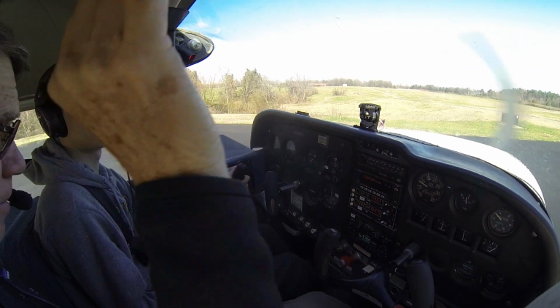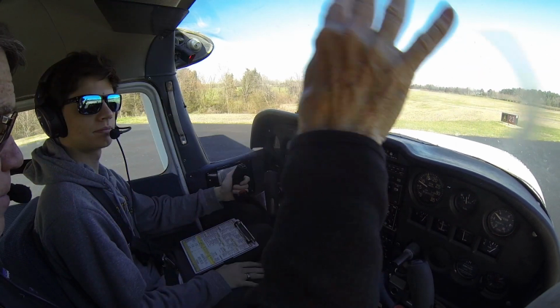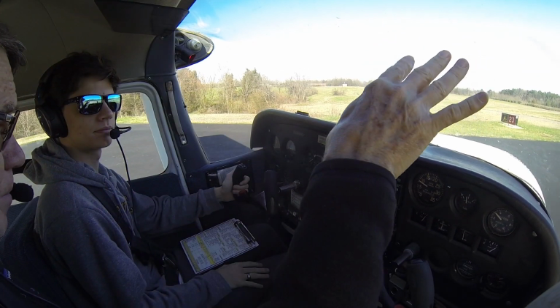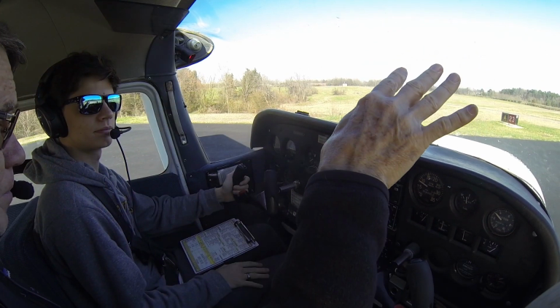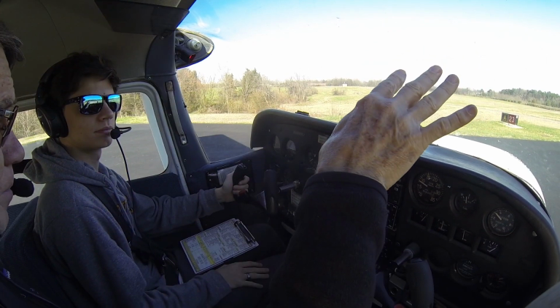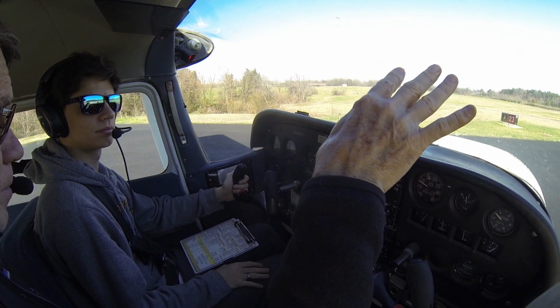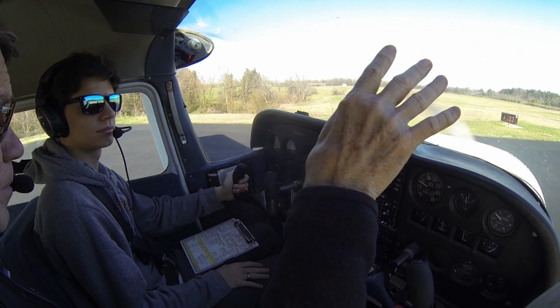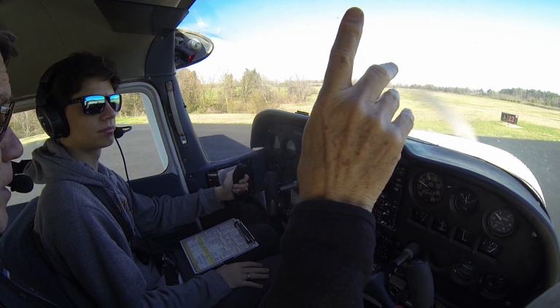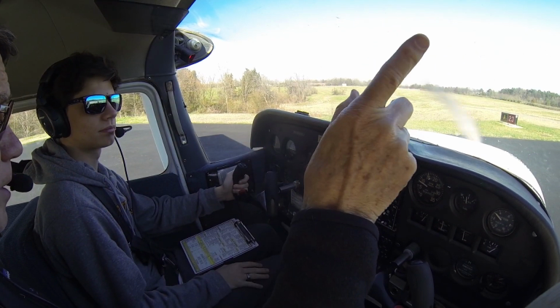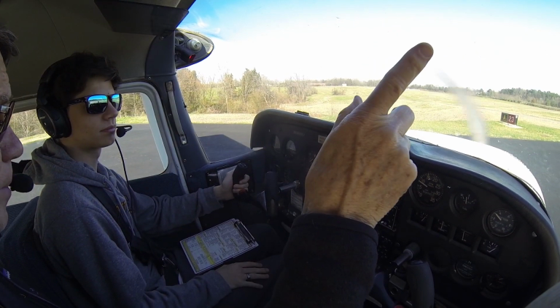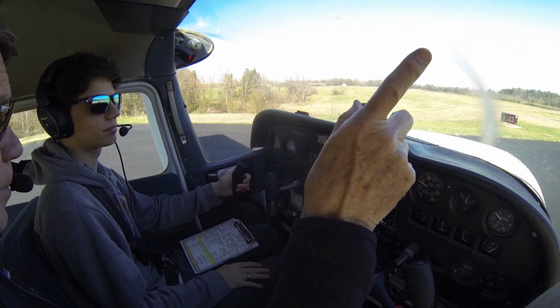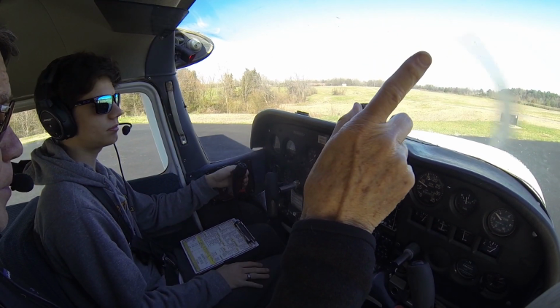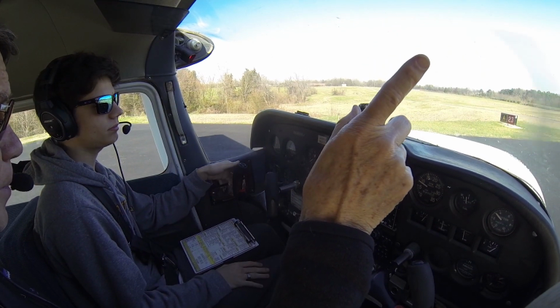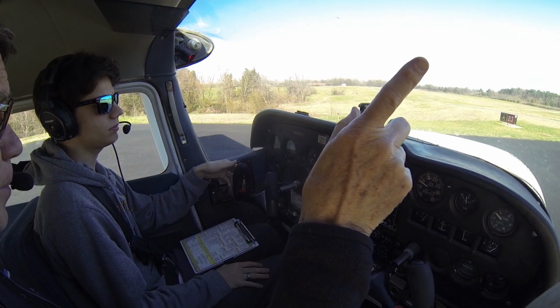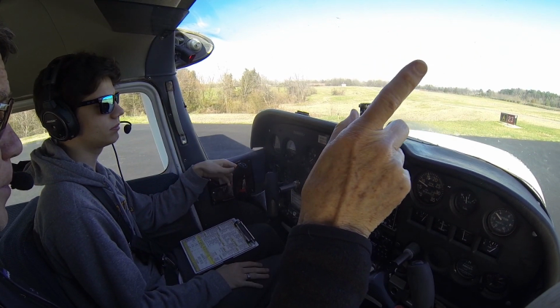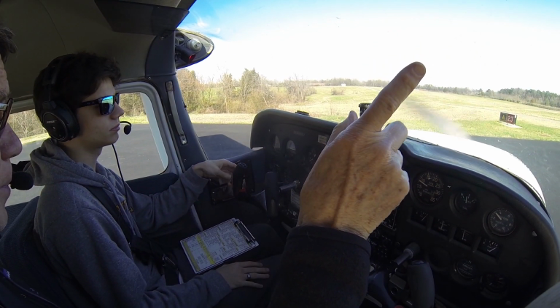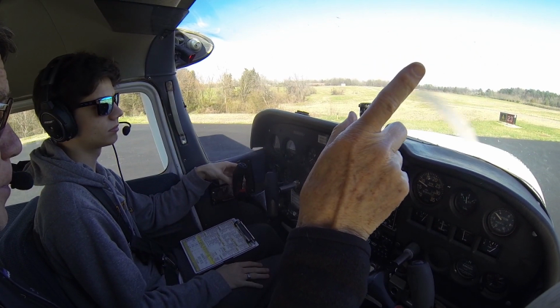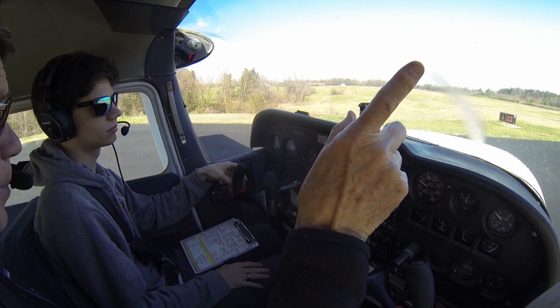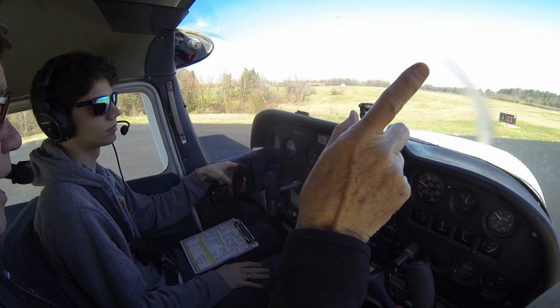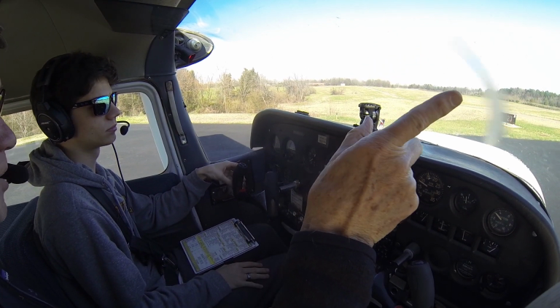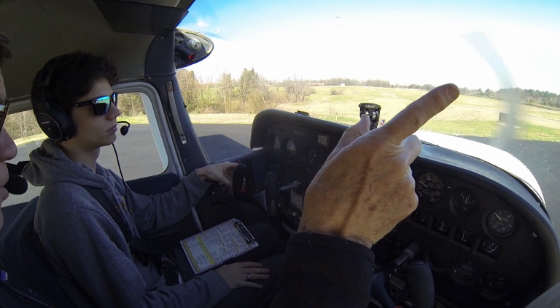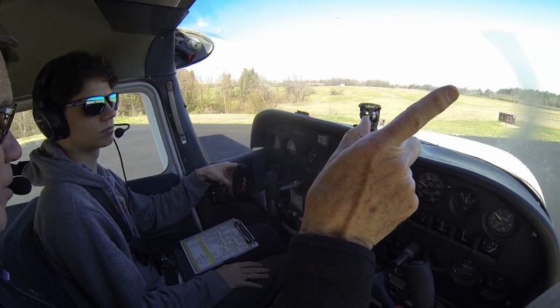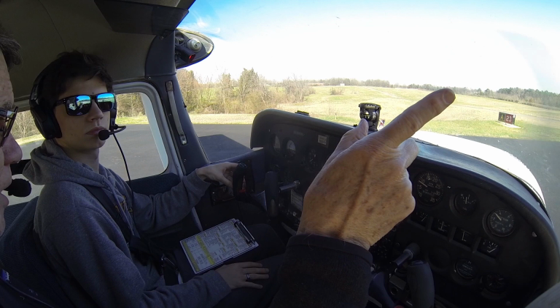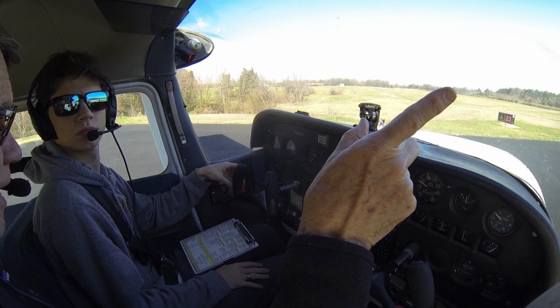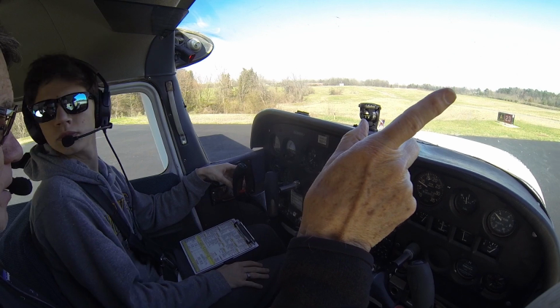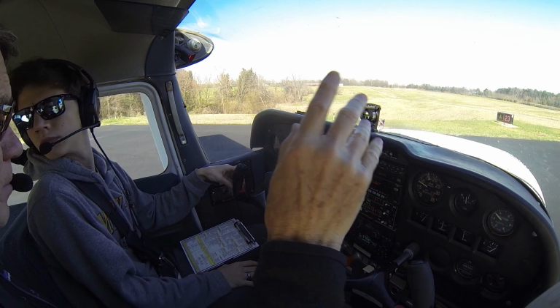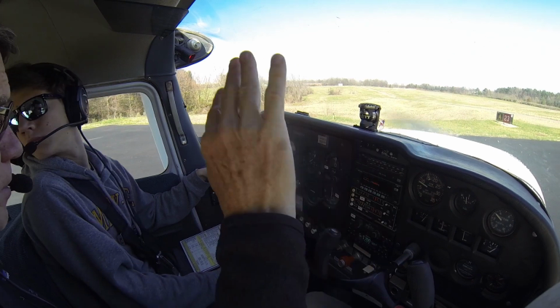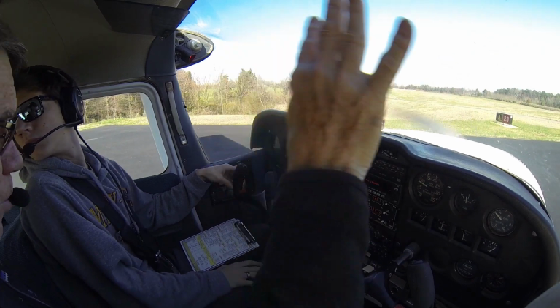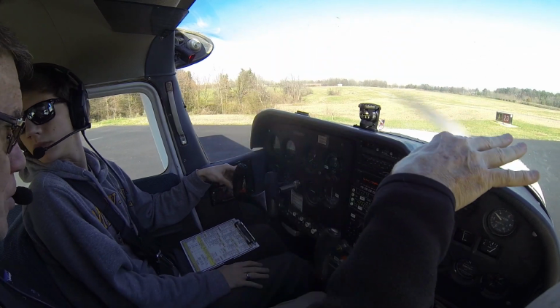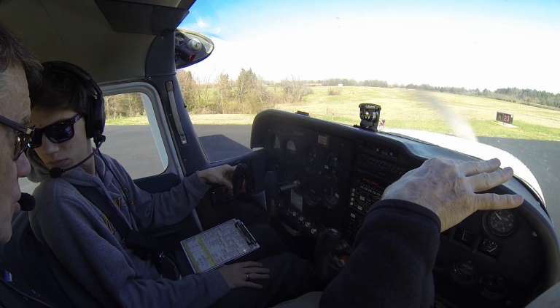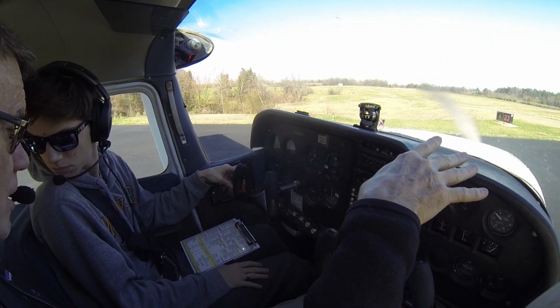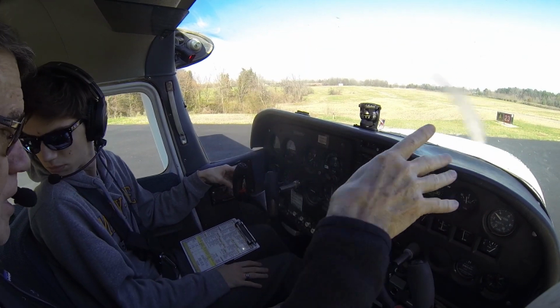Monroe Unicom, Skyhawk 8081 Lima, radio station. Once we've passed the point where the runway is no longer available, then we'll push down again.